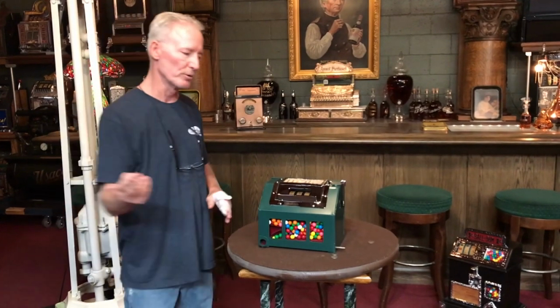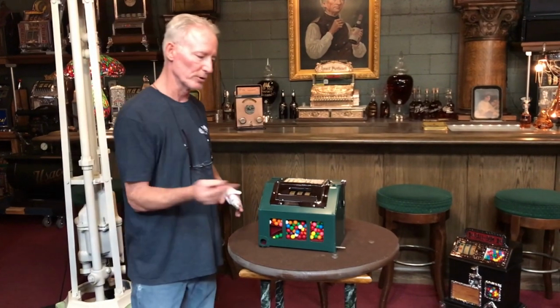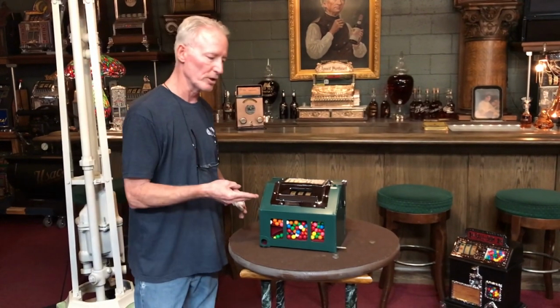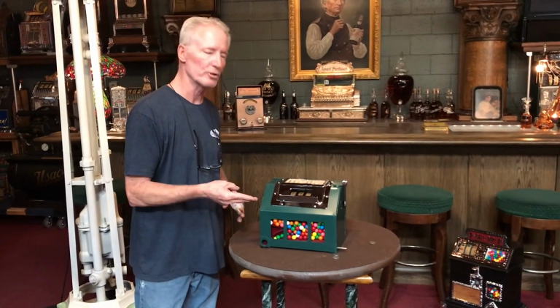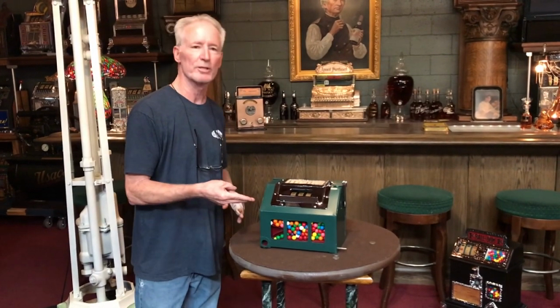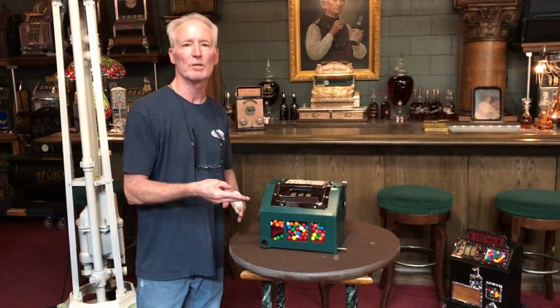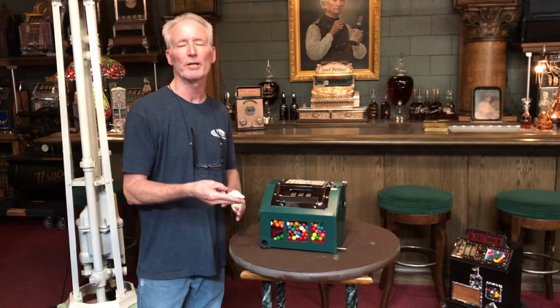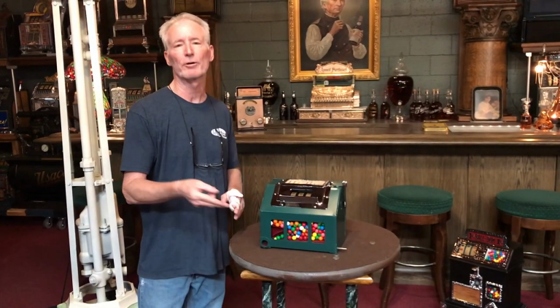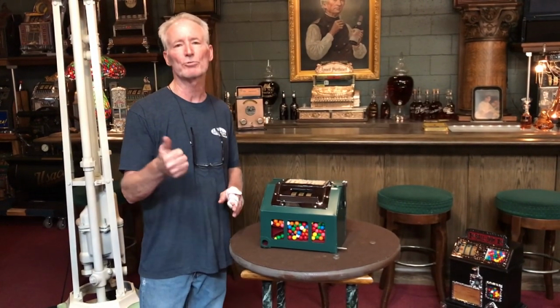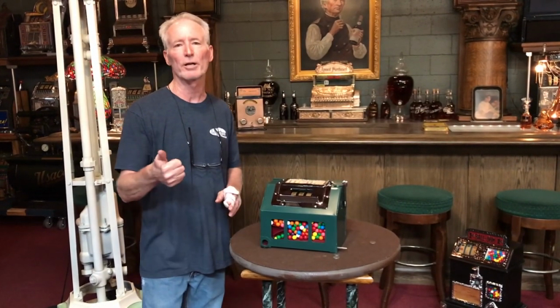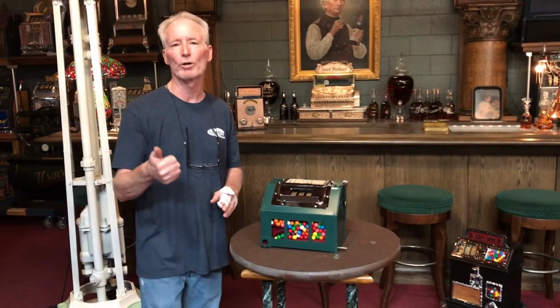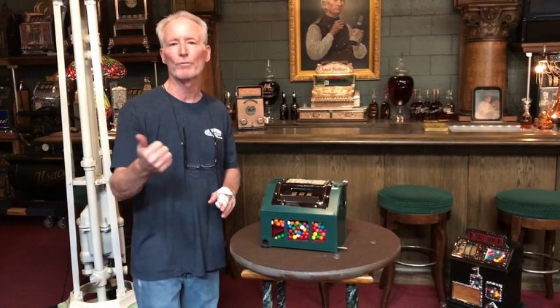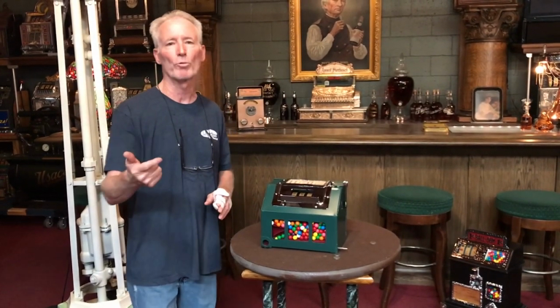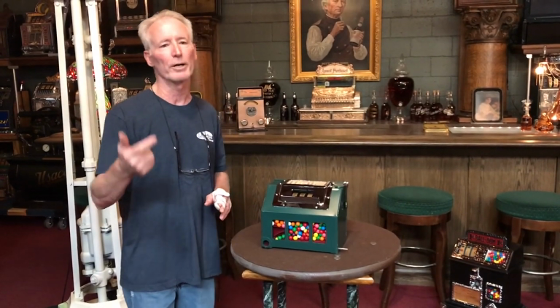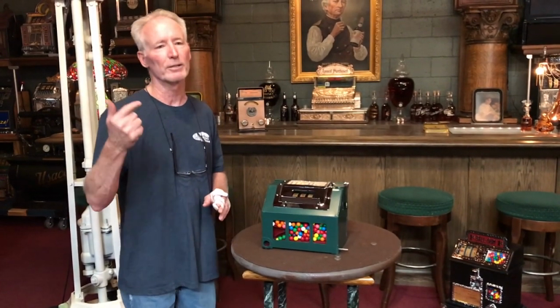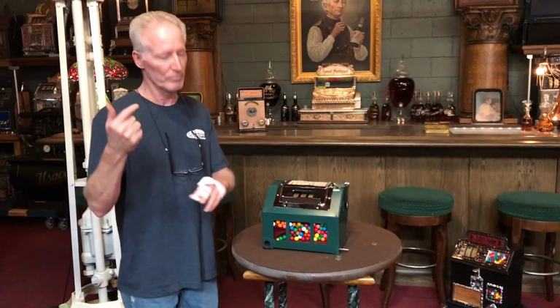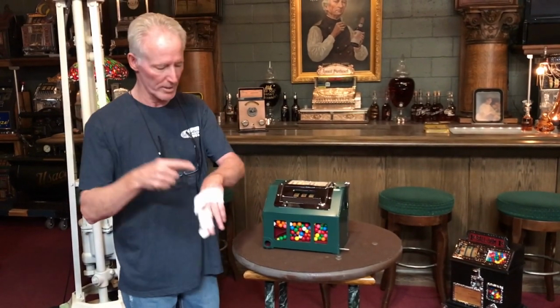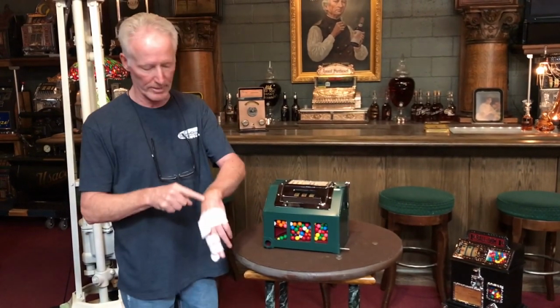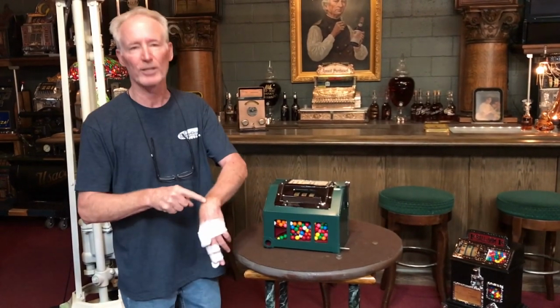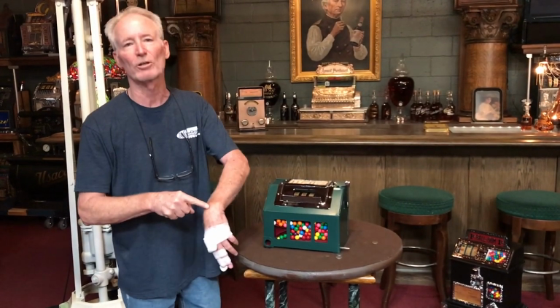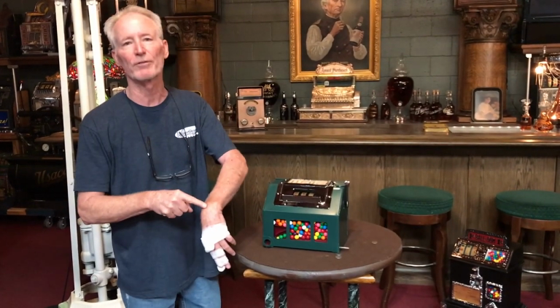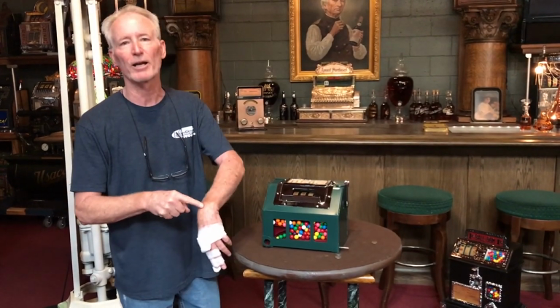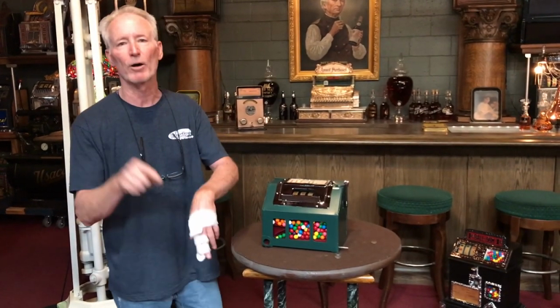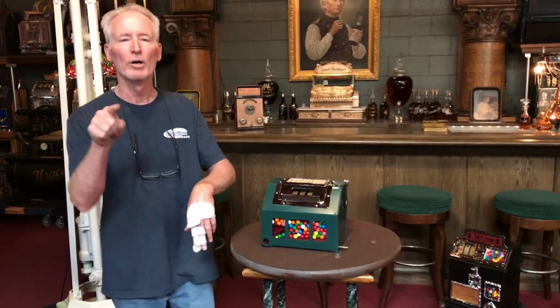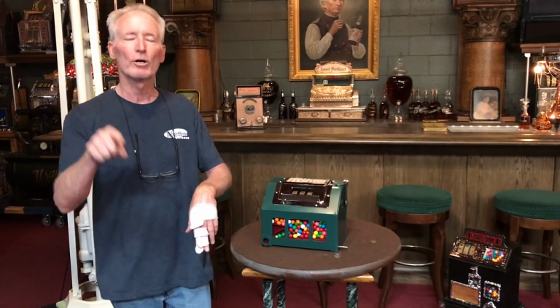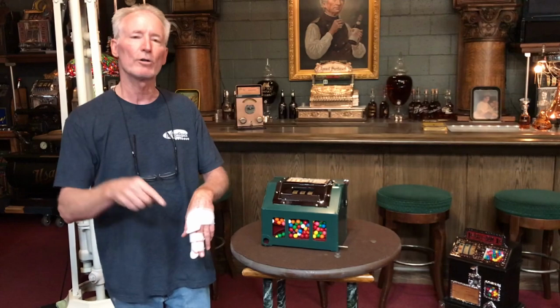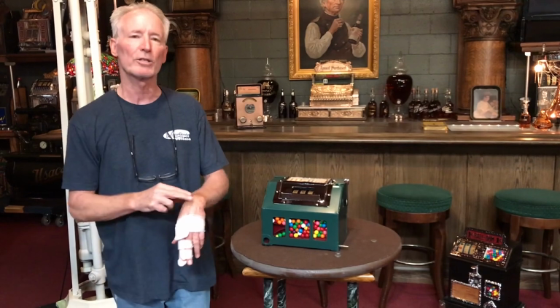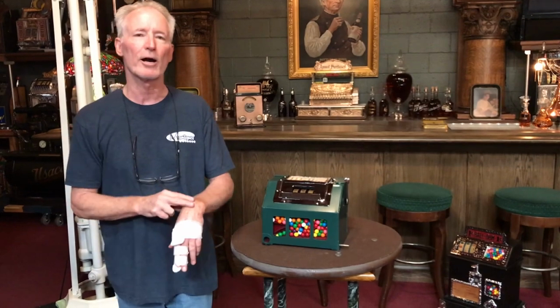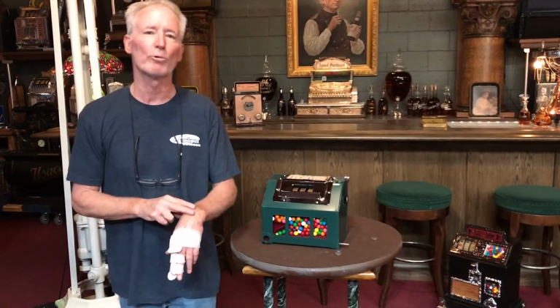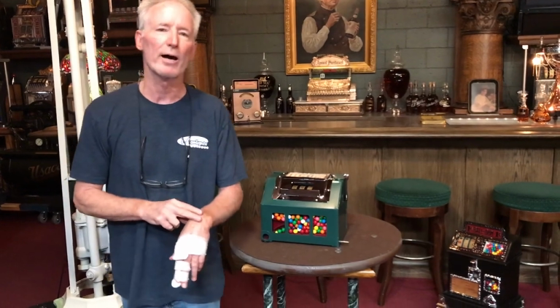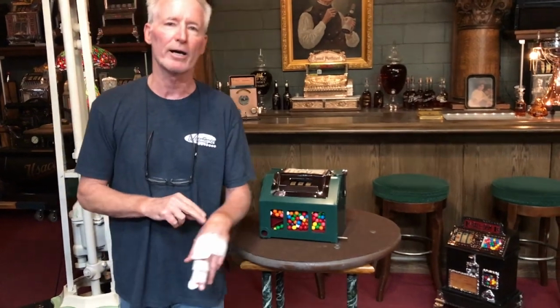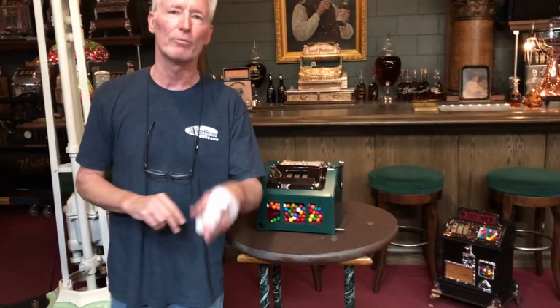Beautiful little trade stimulator, it's ready to go if you want it. It's 11 now — call us in an hour, we'll have it out.